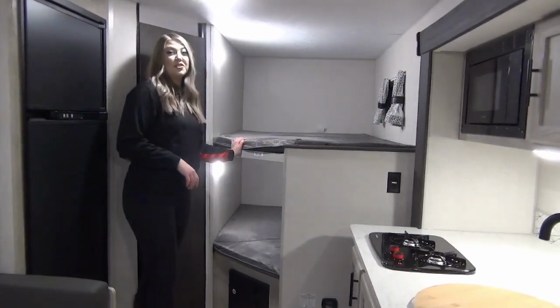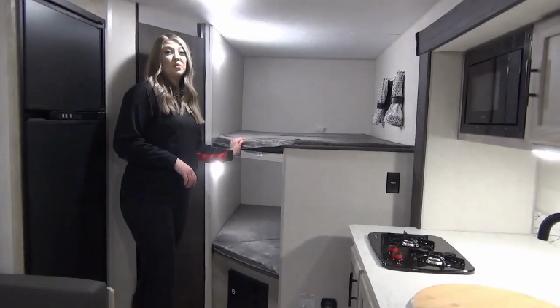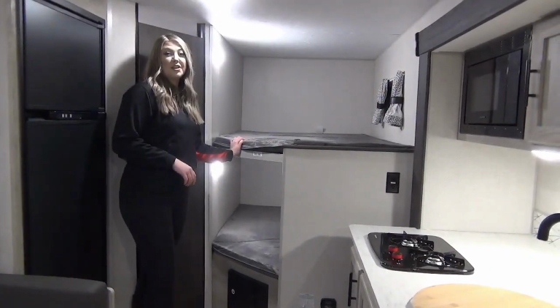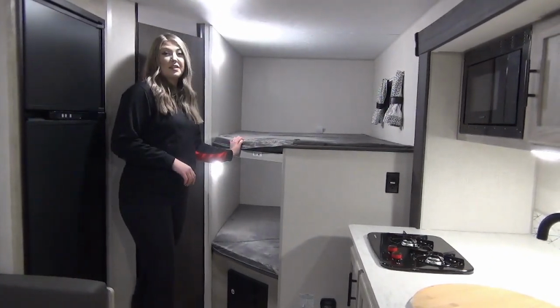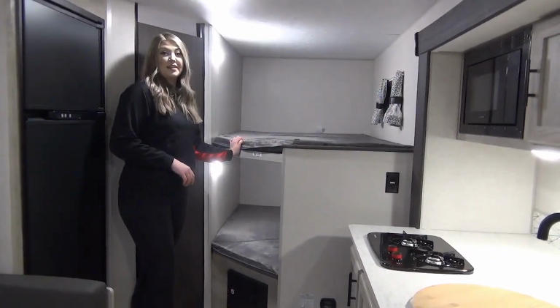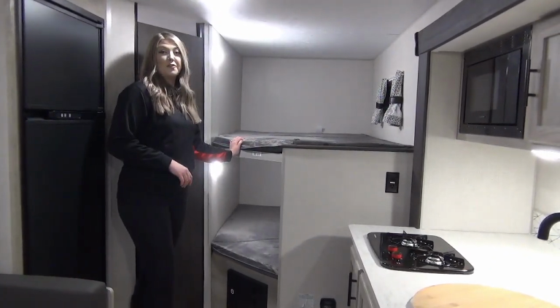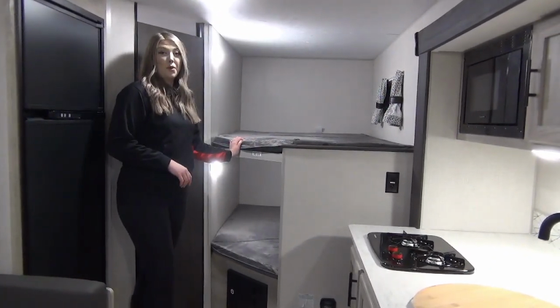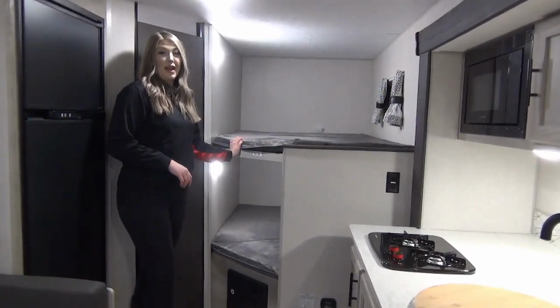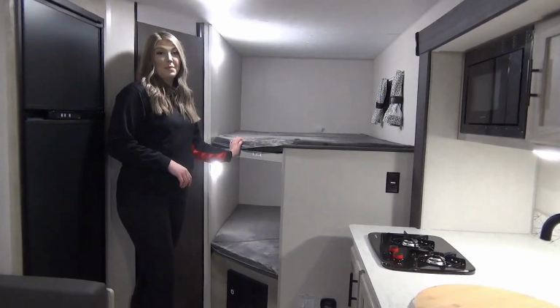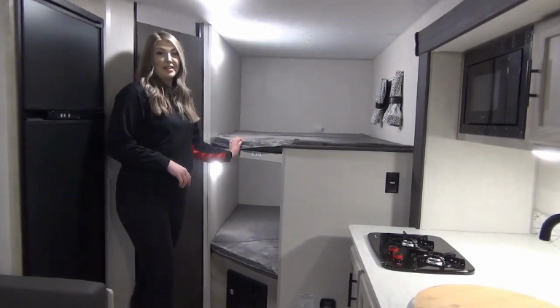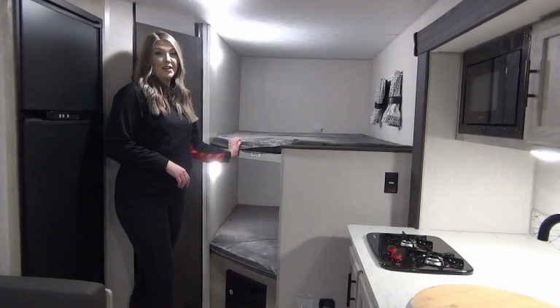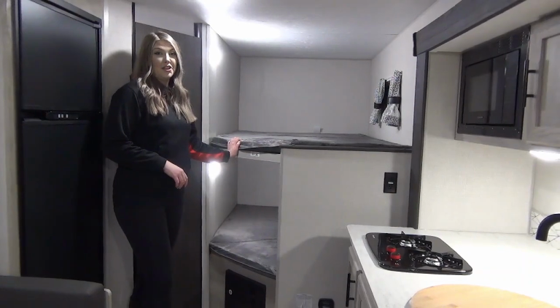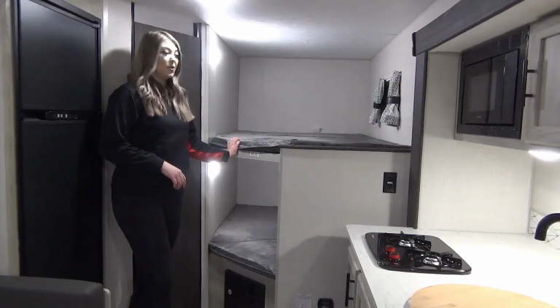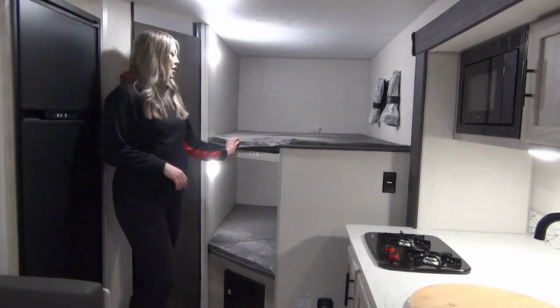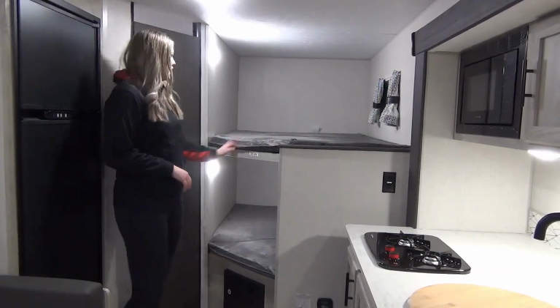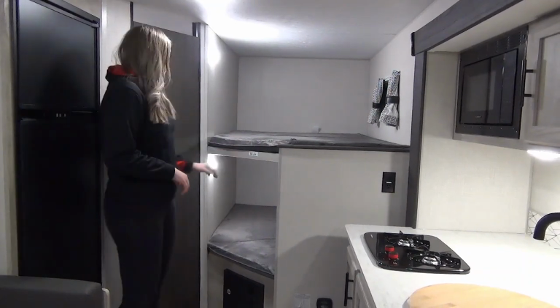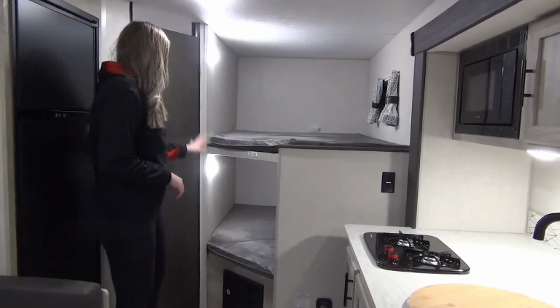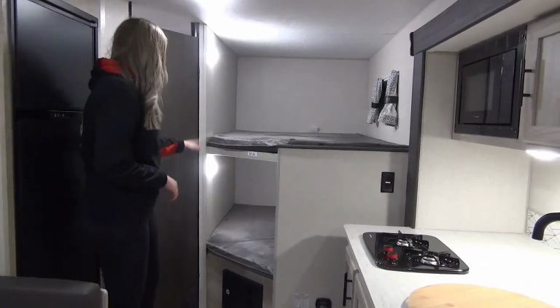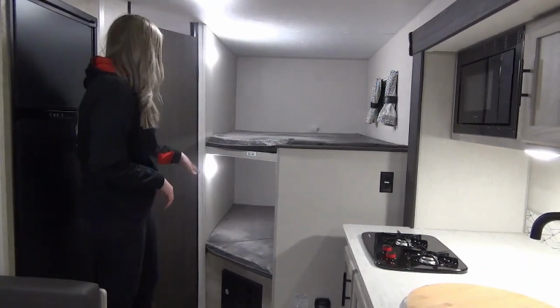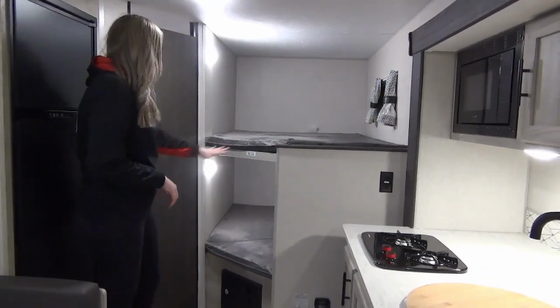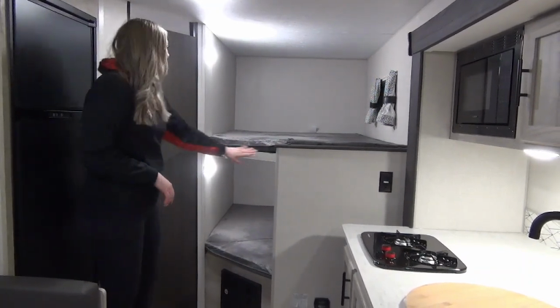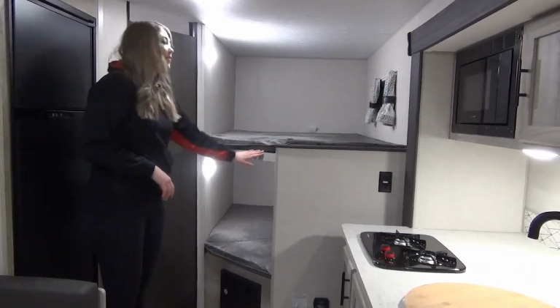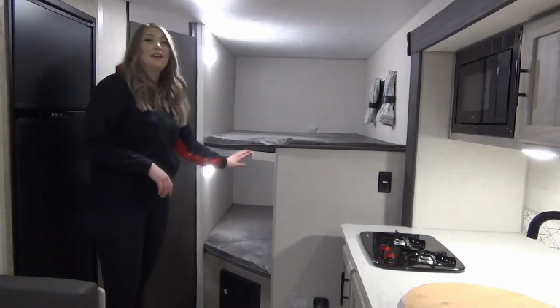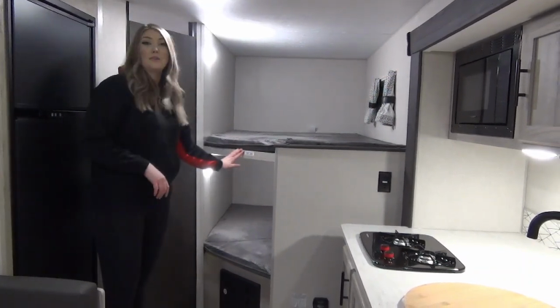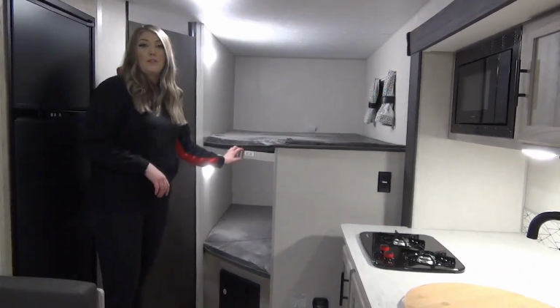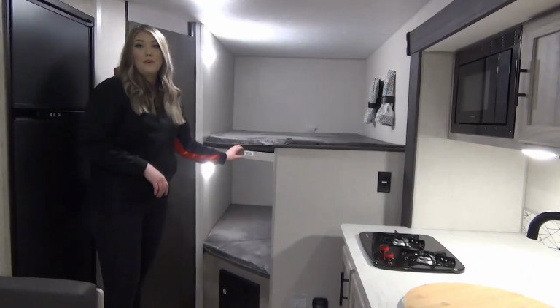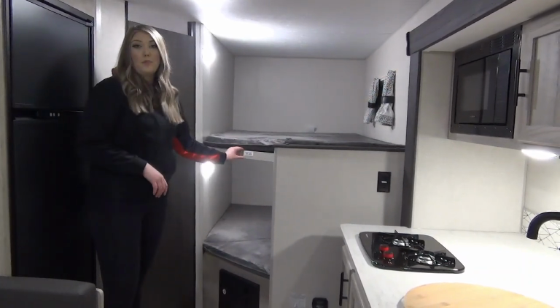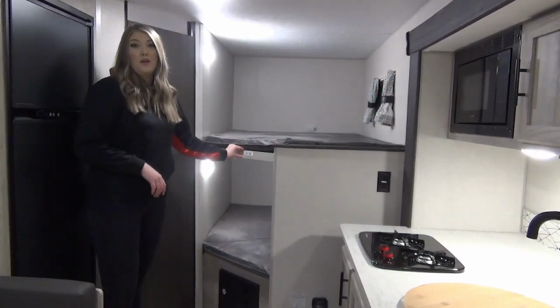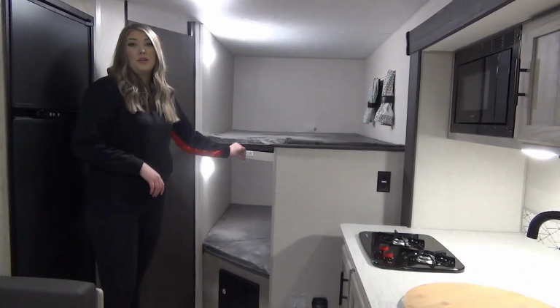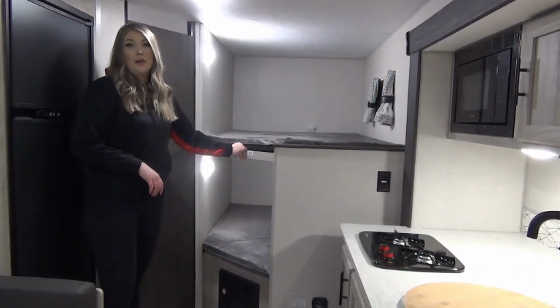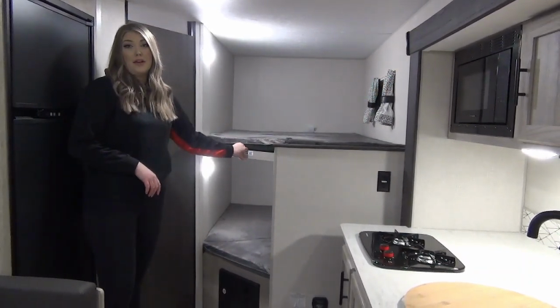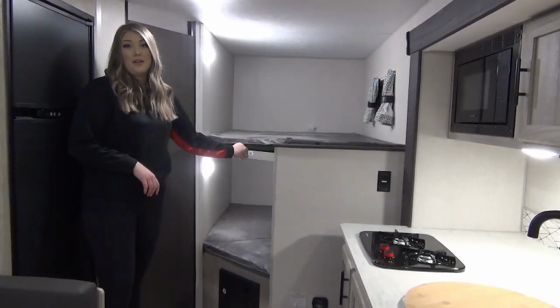And then you've got your bunks. These are a really good size — they're 48 by 72. You've got lights, and this one even has up to 500 pound capacity.